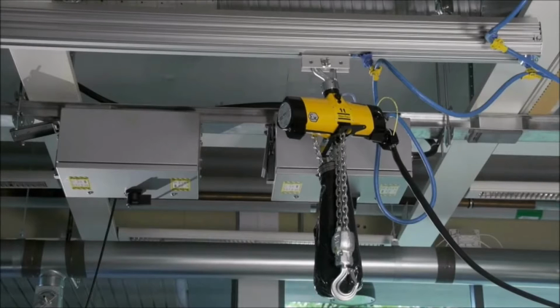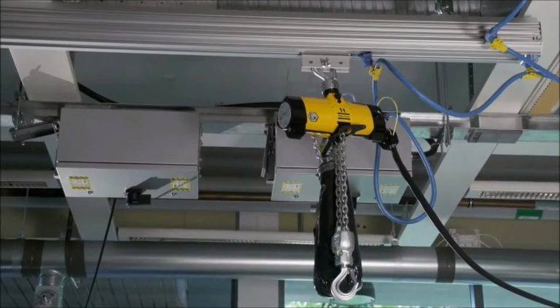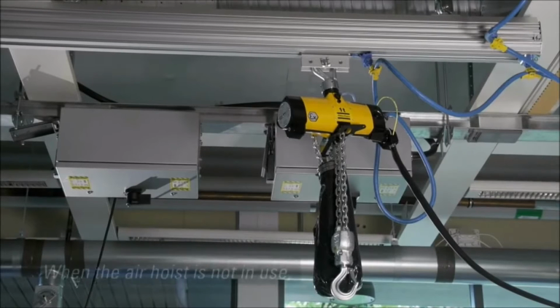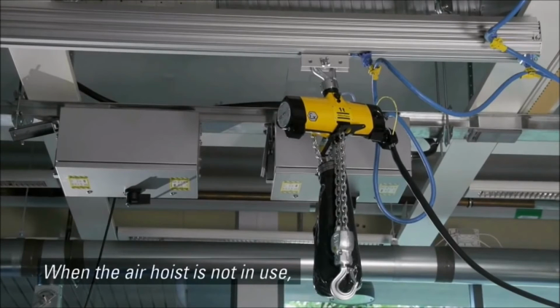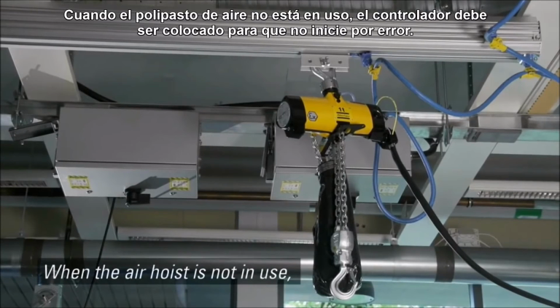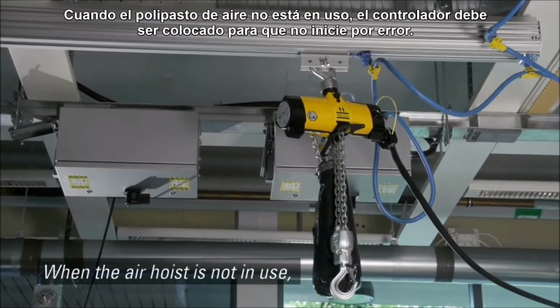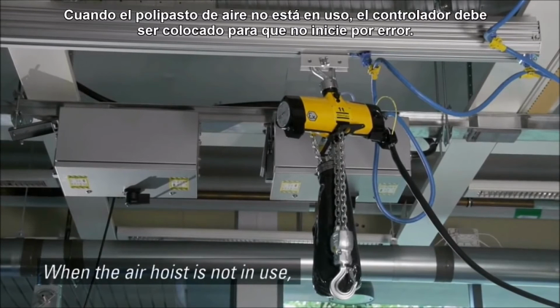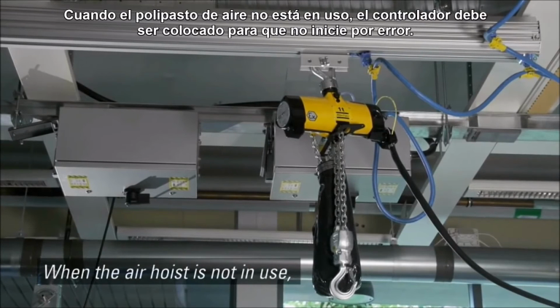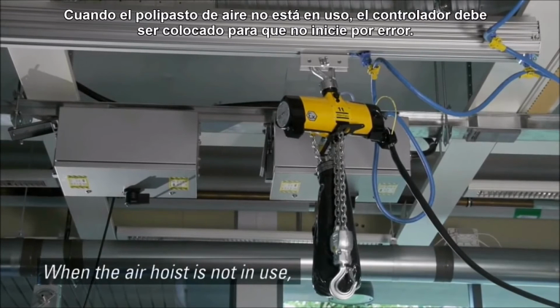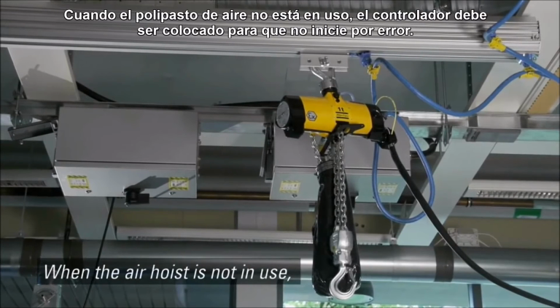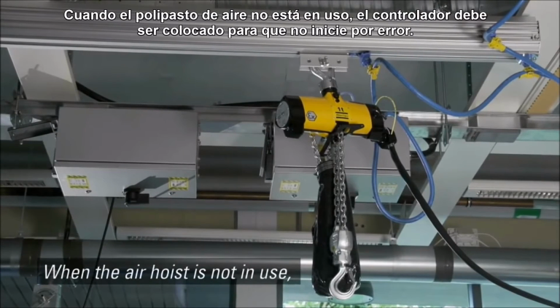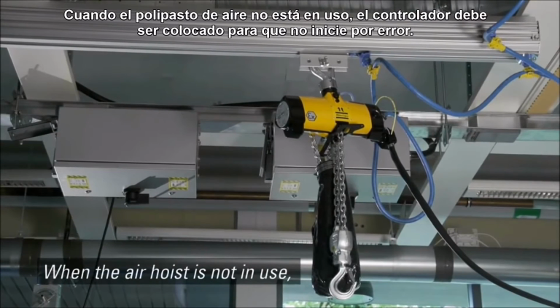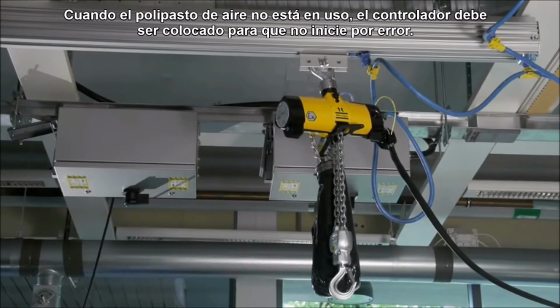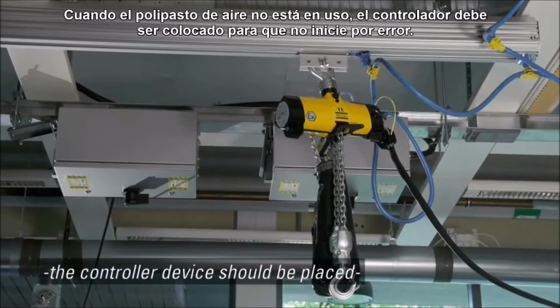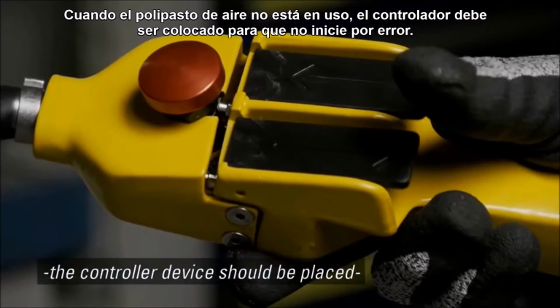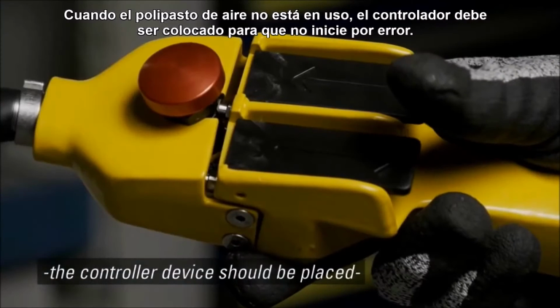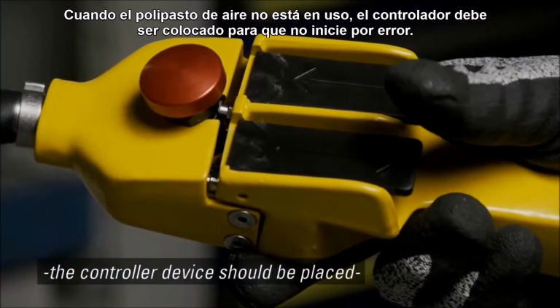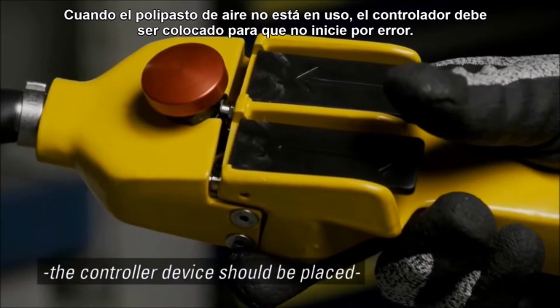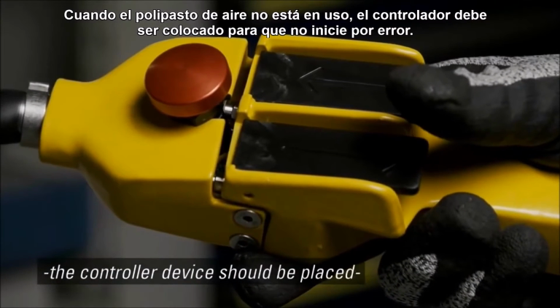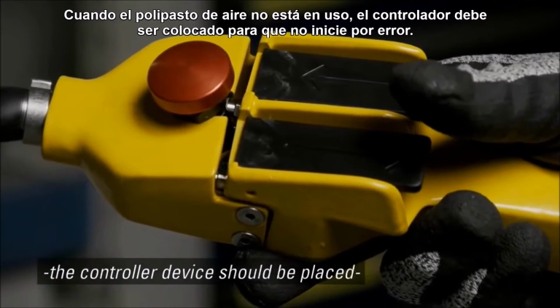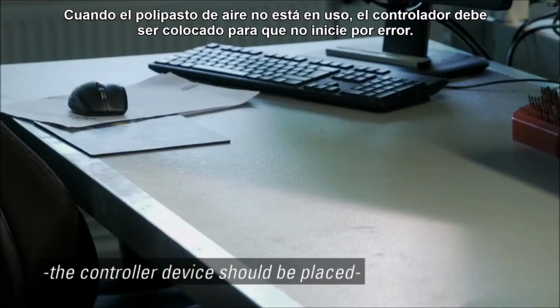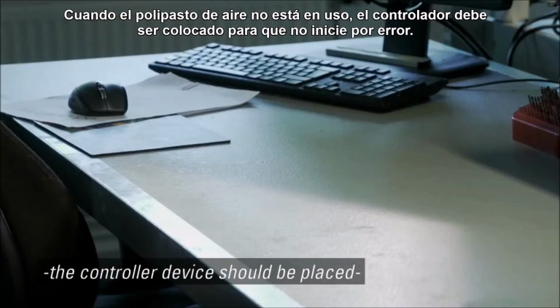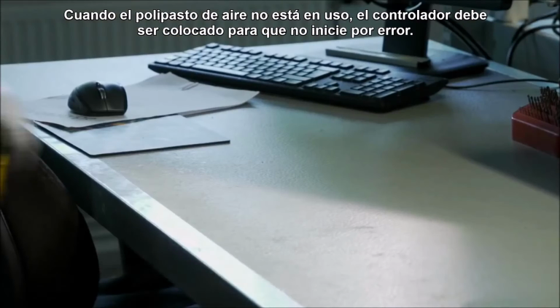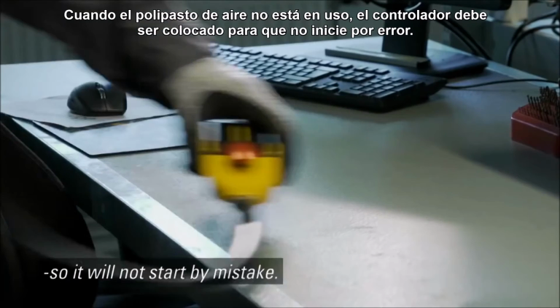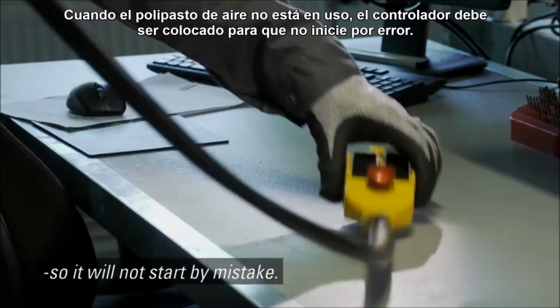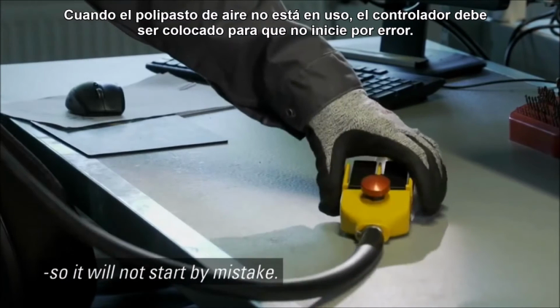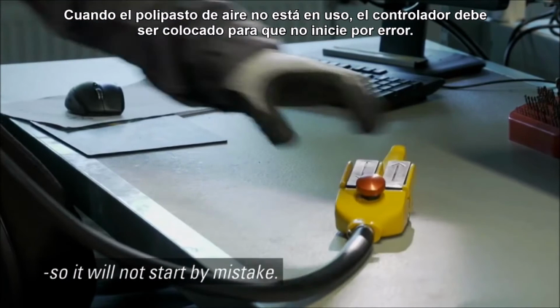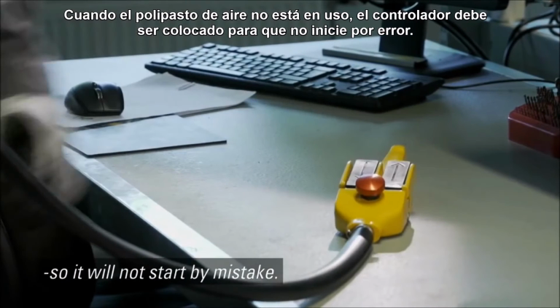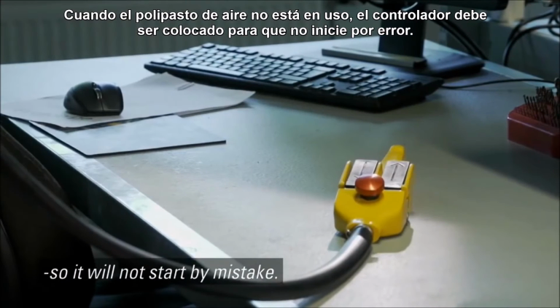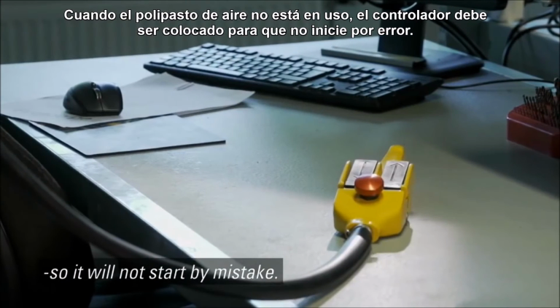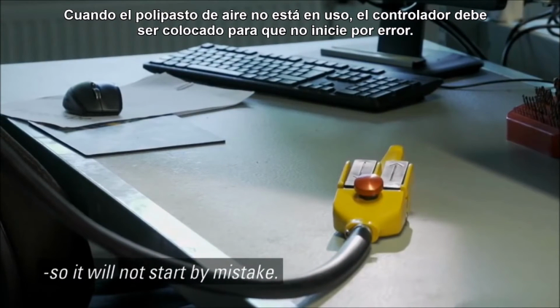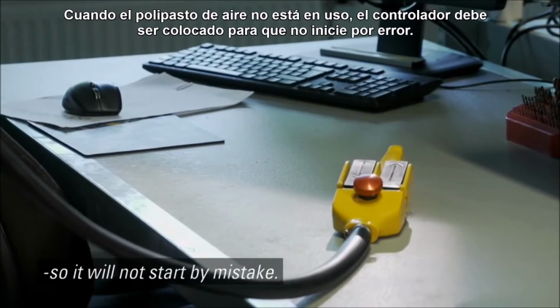When the air hoist is not in use, the controller device should be placed so it will not start by mistake.